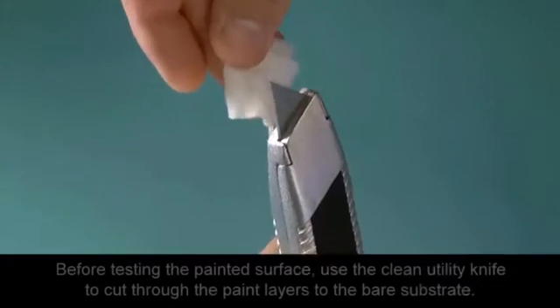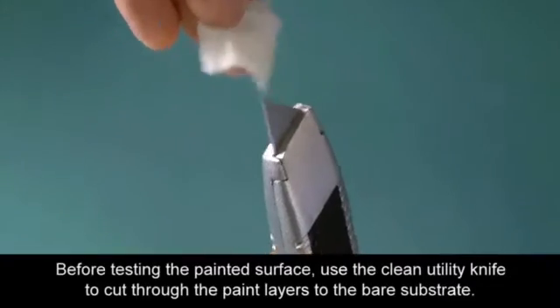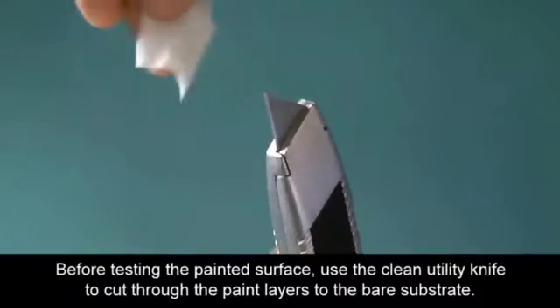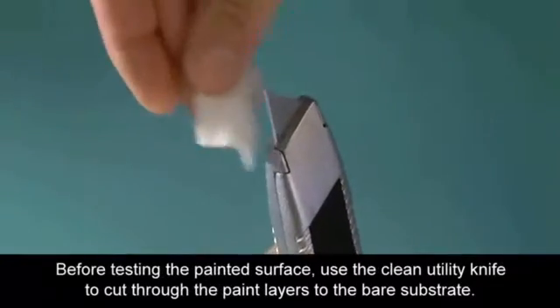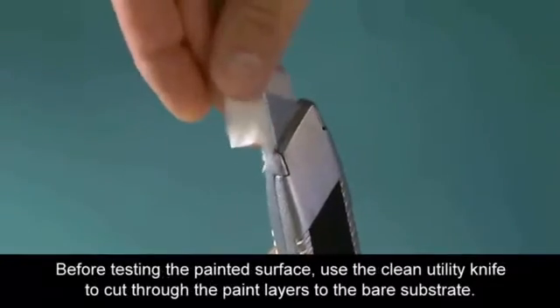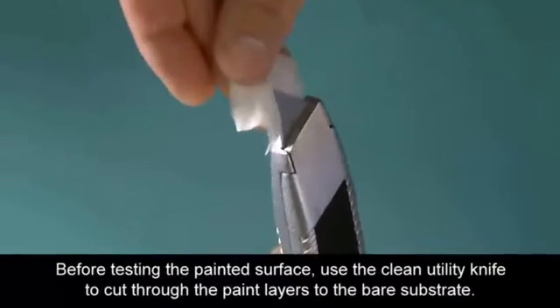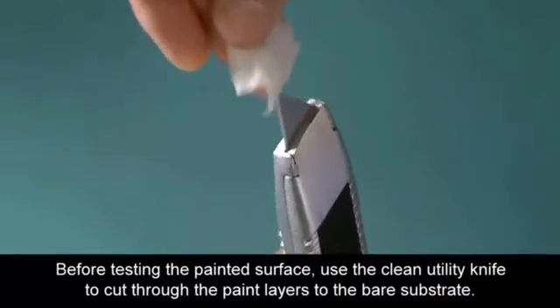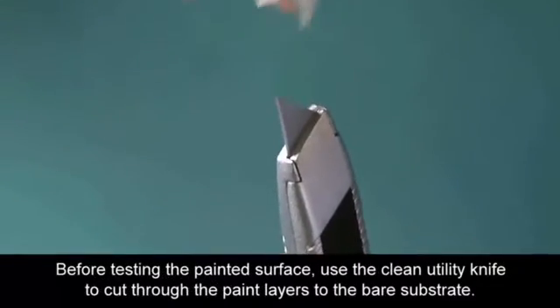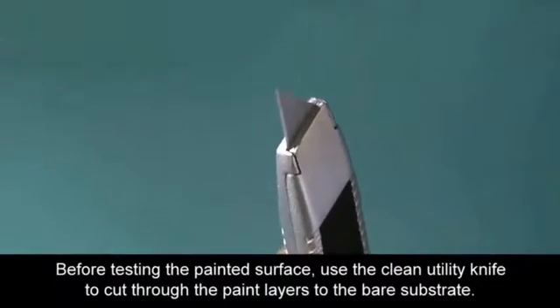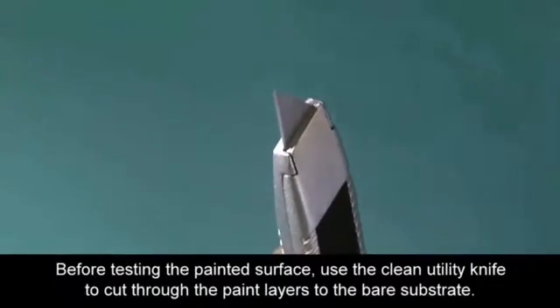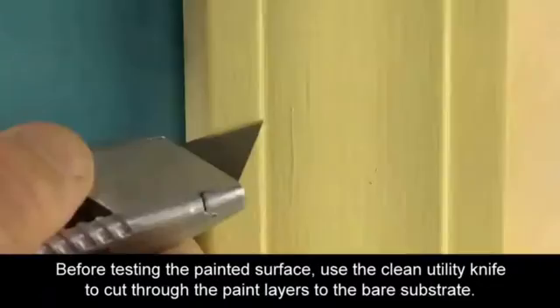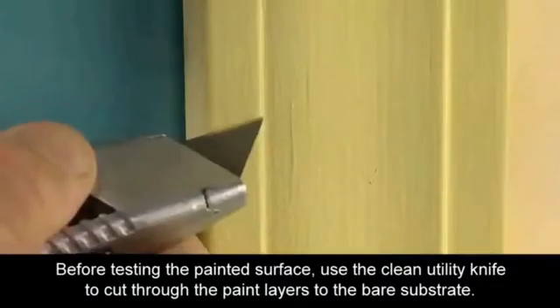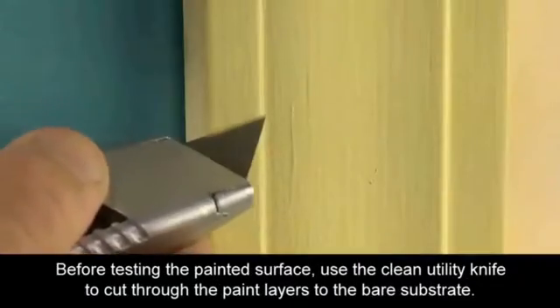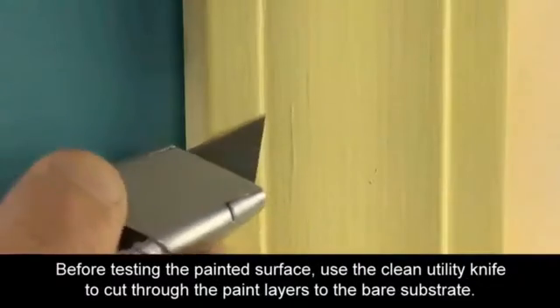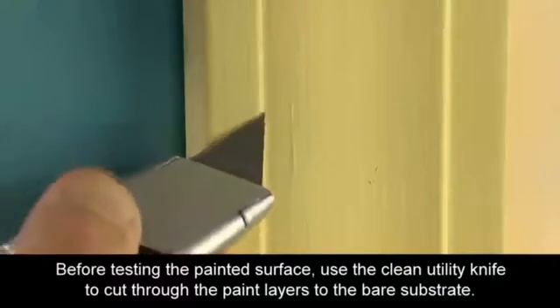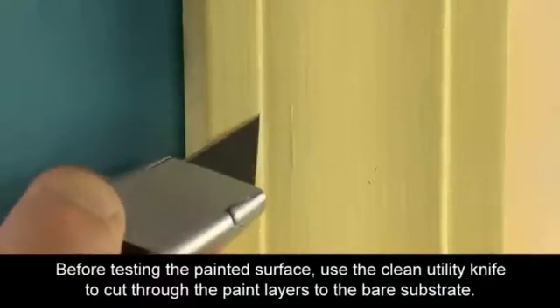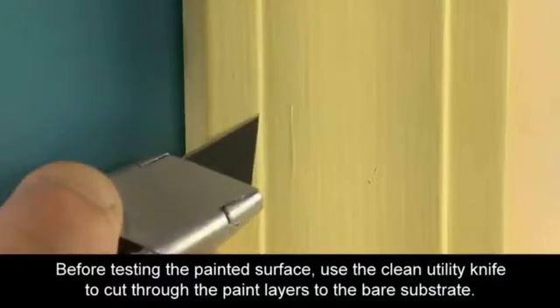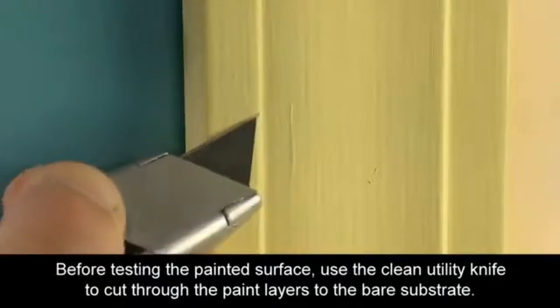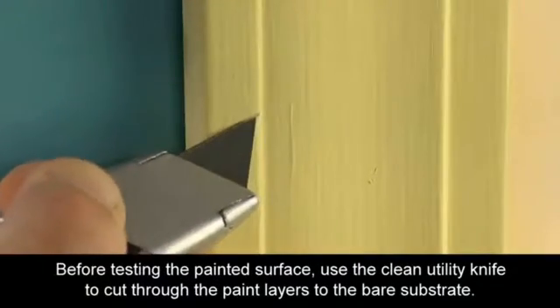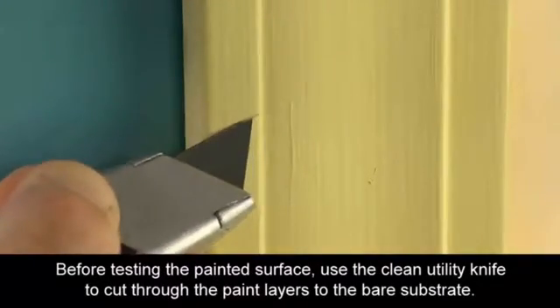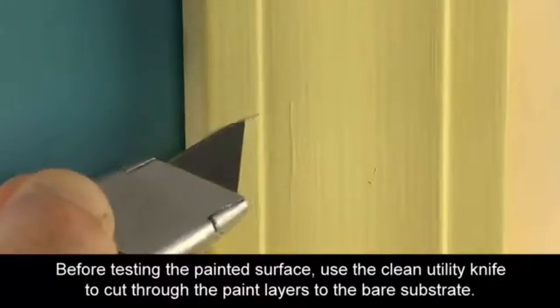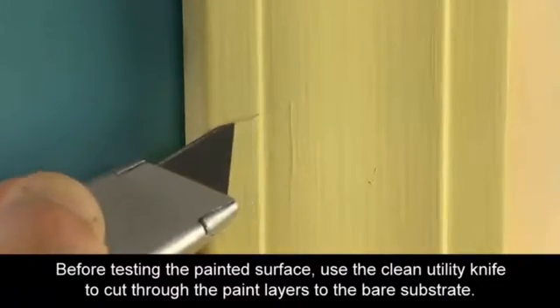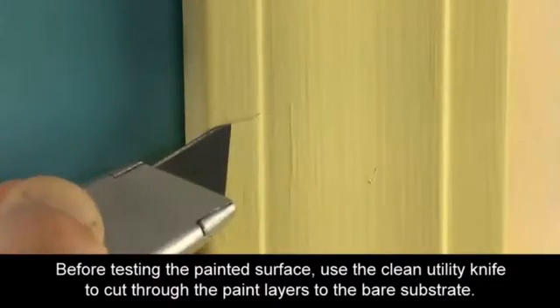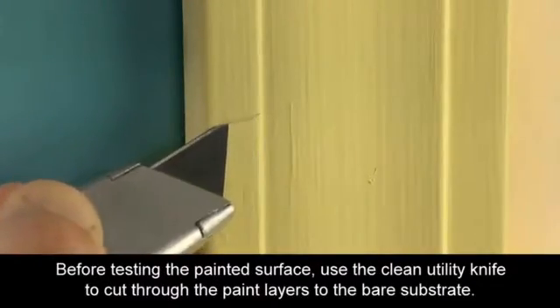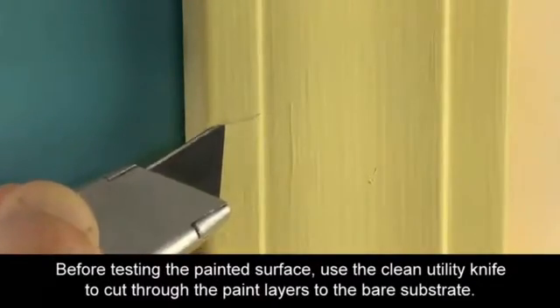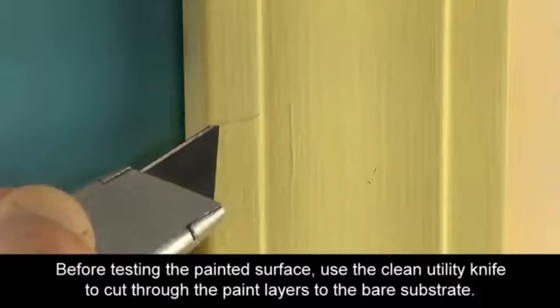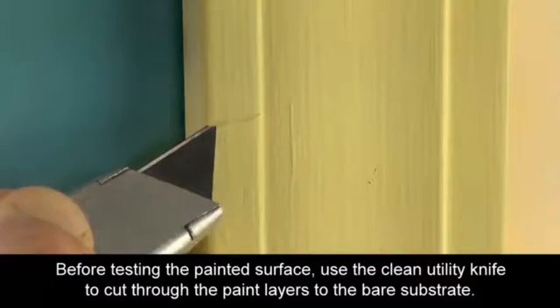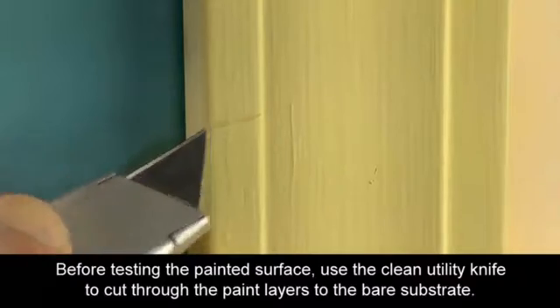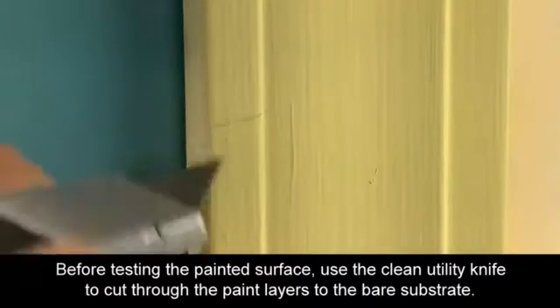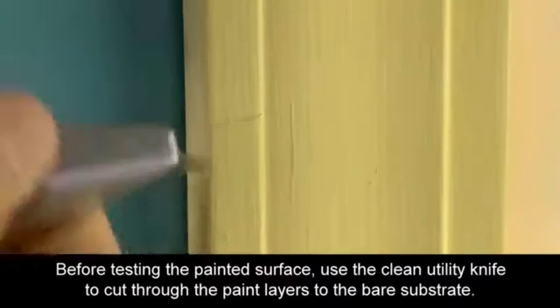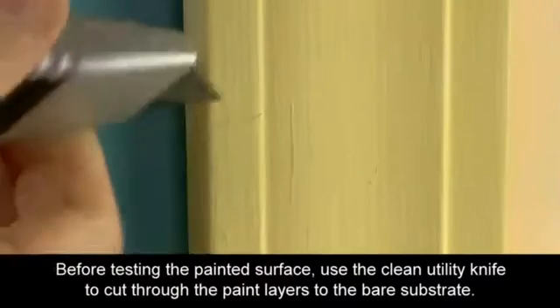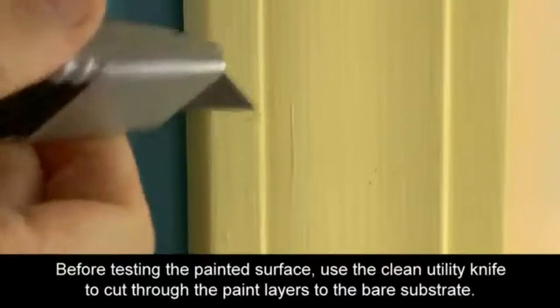Before testing the painted surface, use the clean utility knife to cut through the paint layers to the bare substrate.